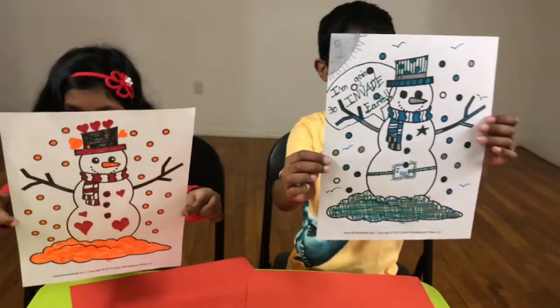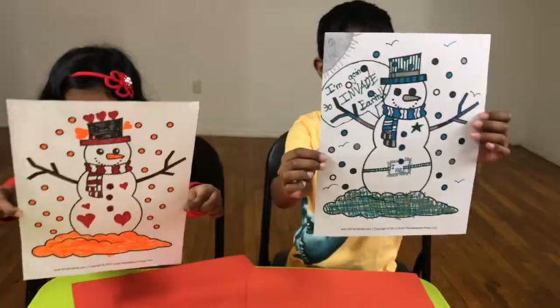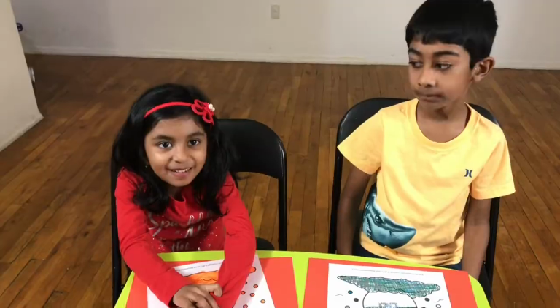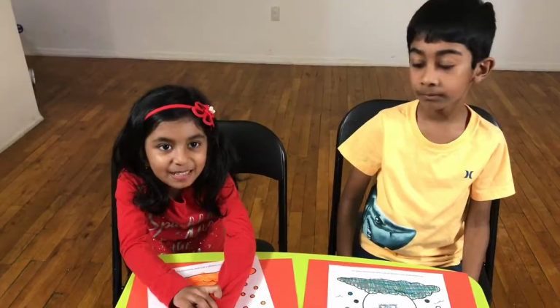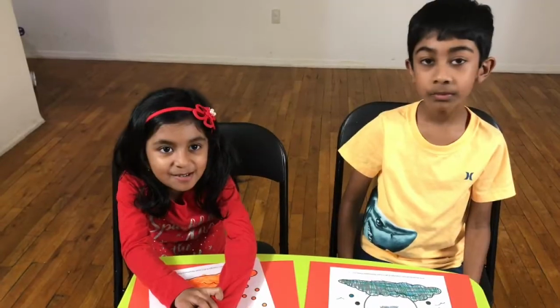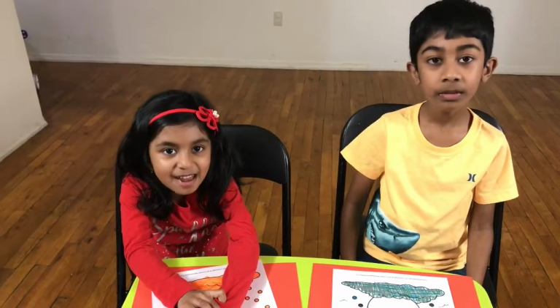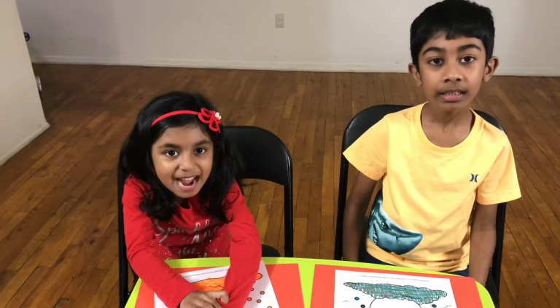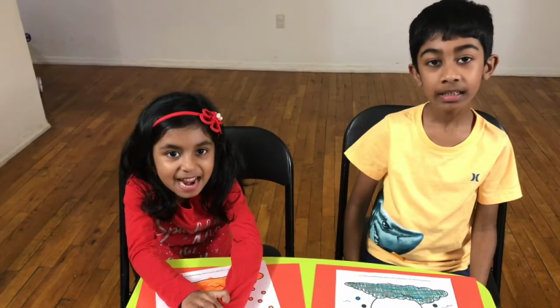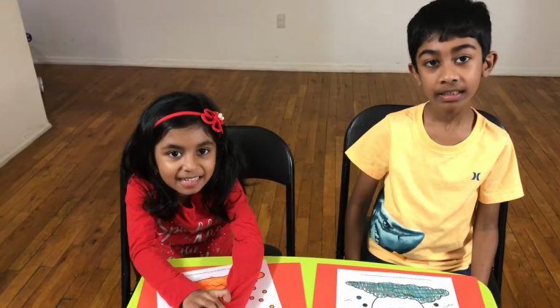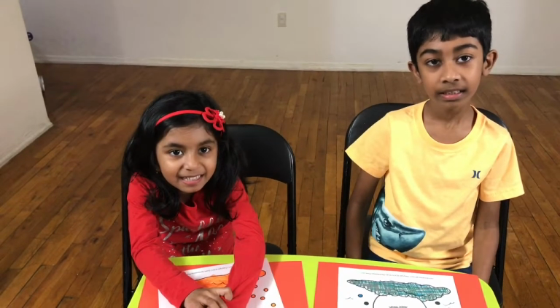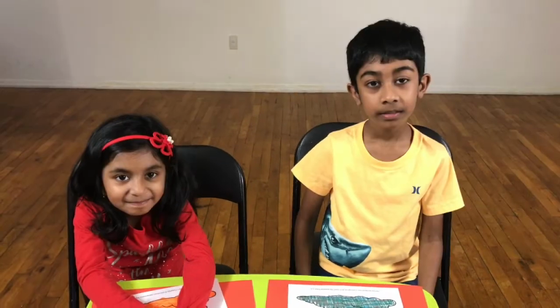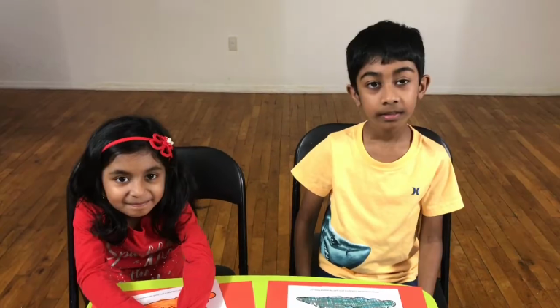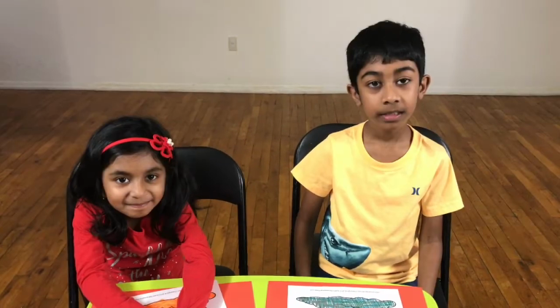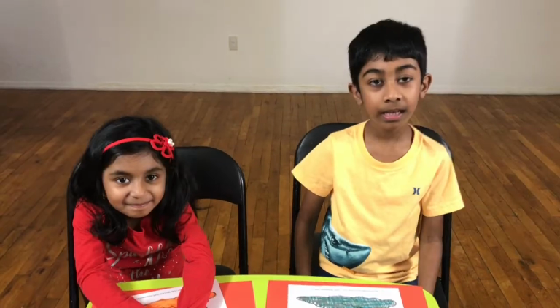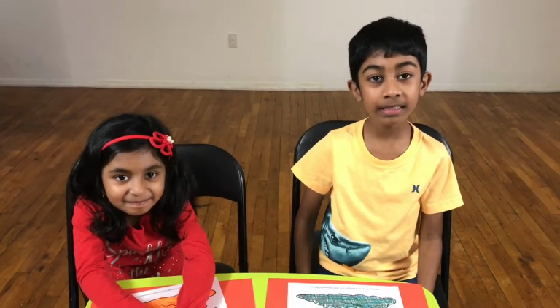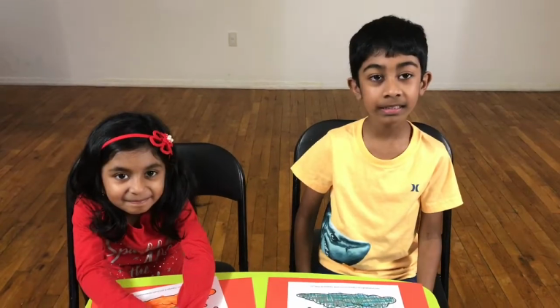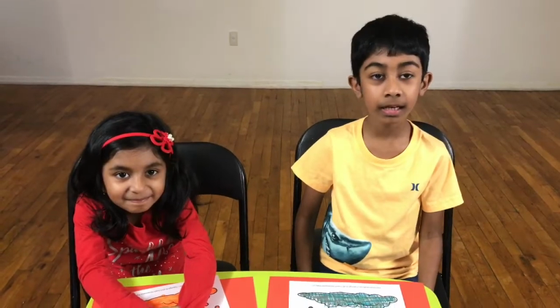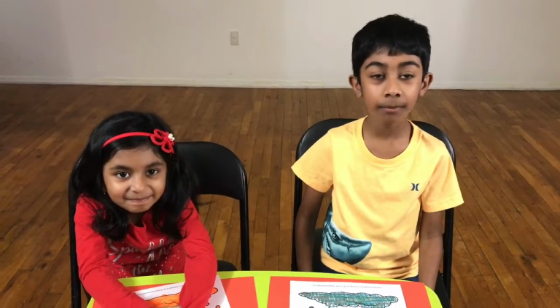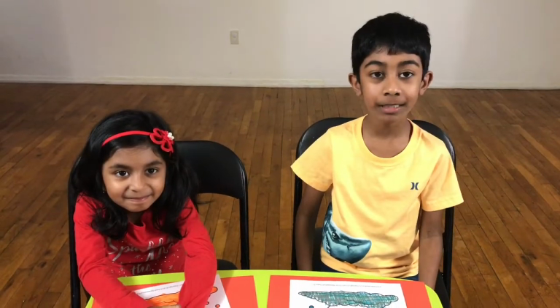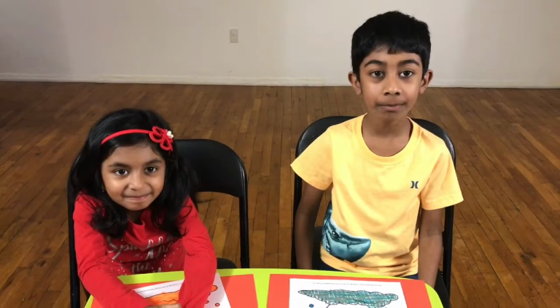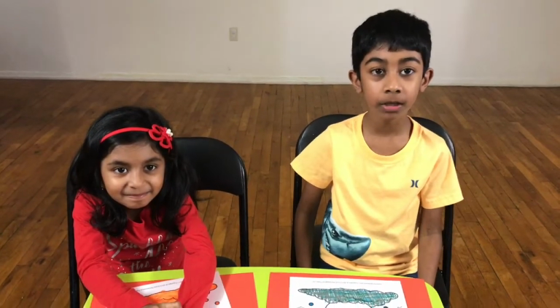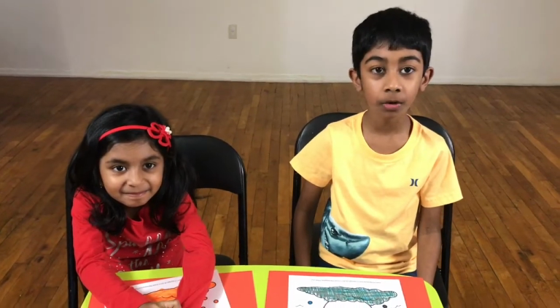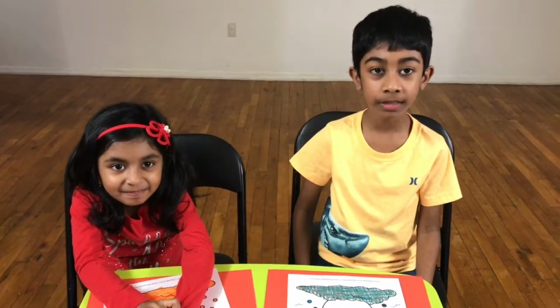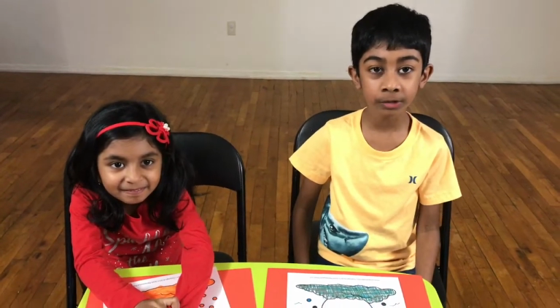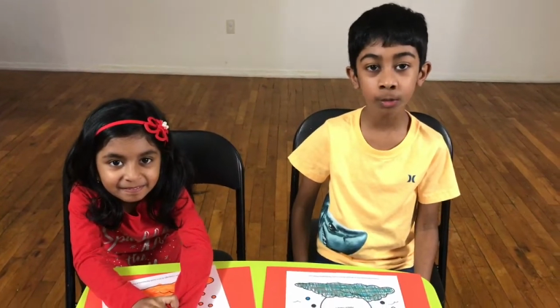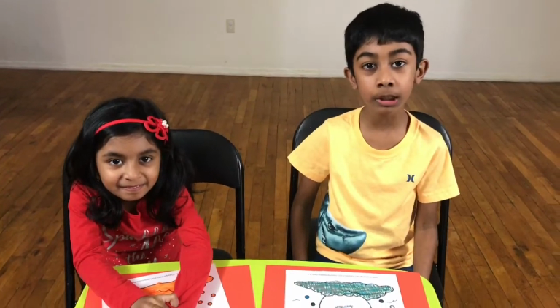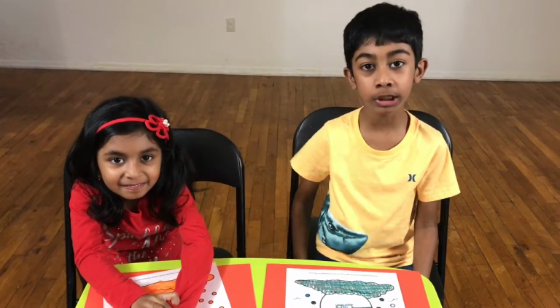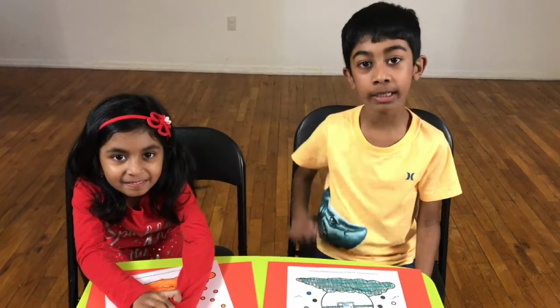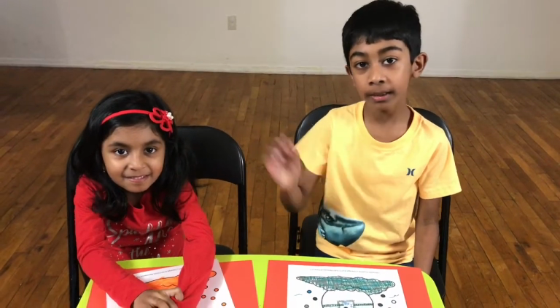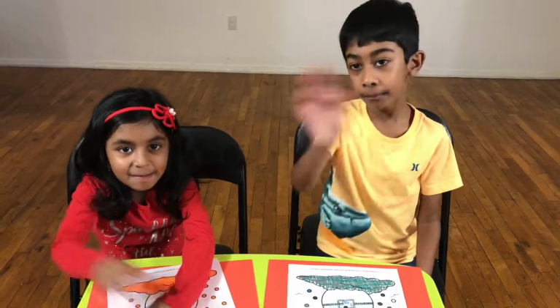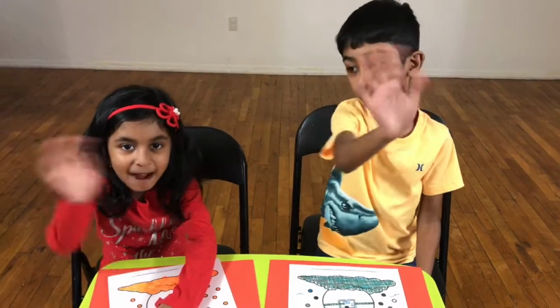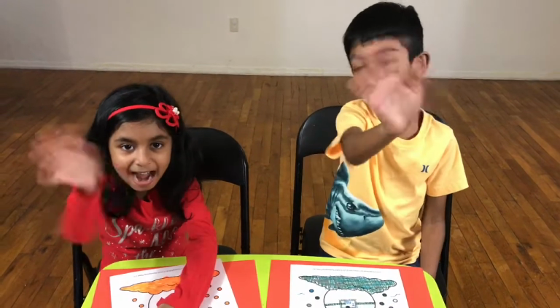So, do you like it? Tell us in the comments below. Thanks for watching! Bye!